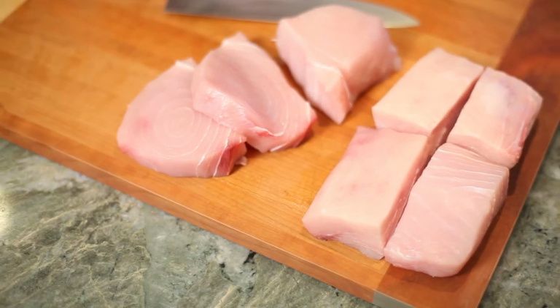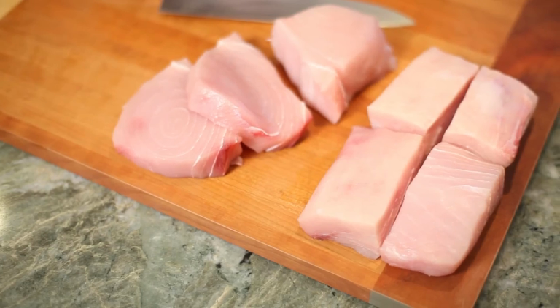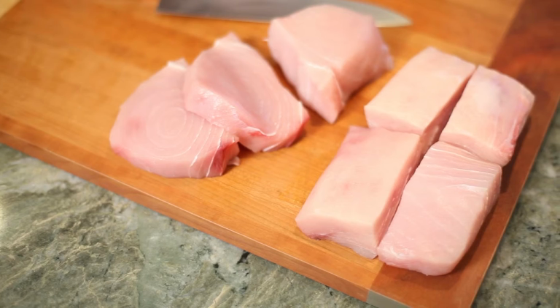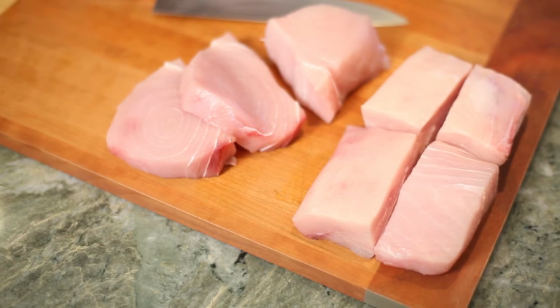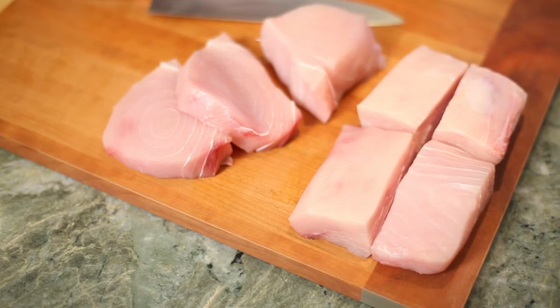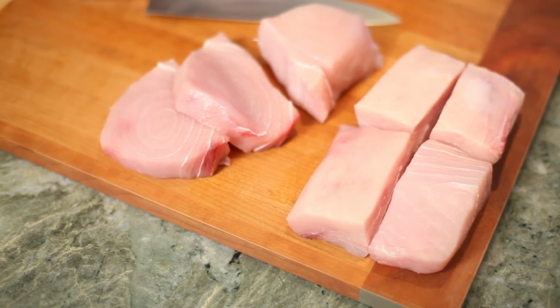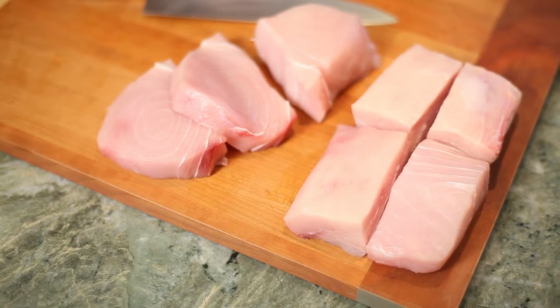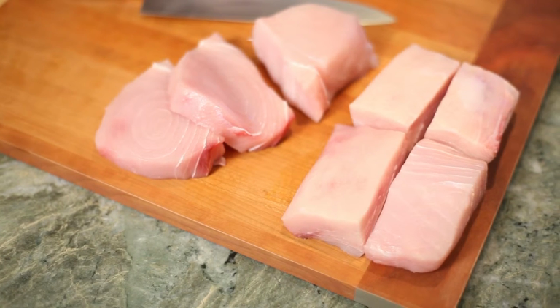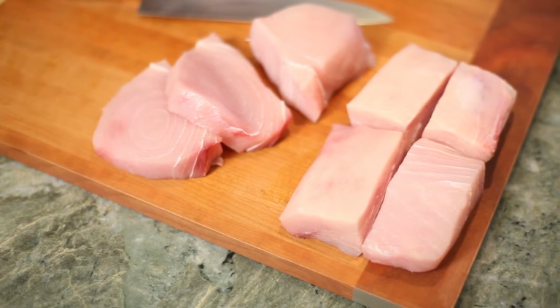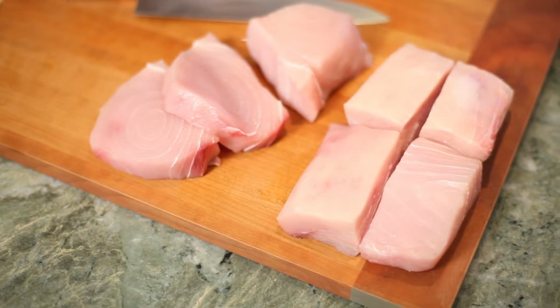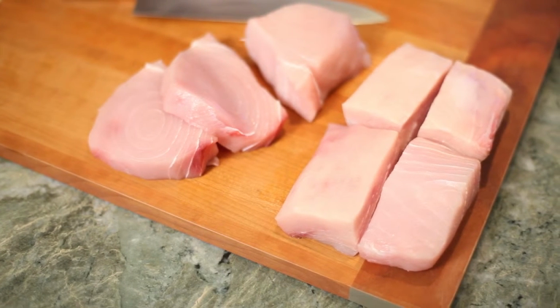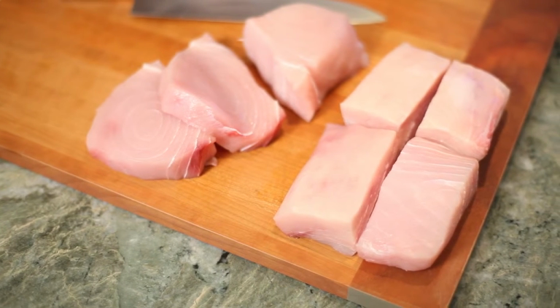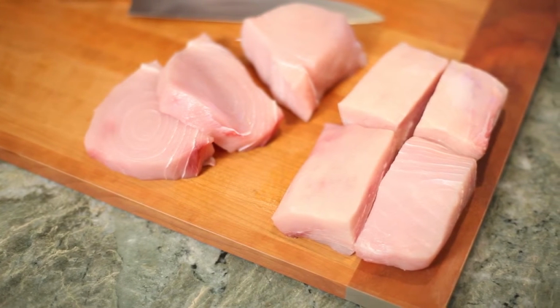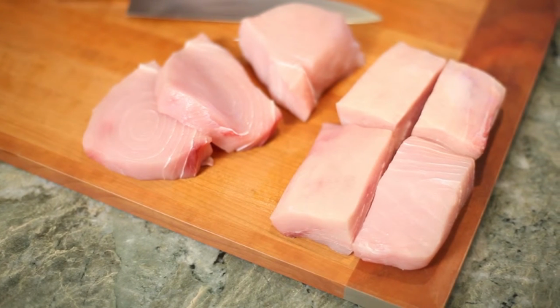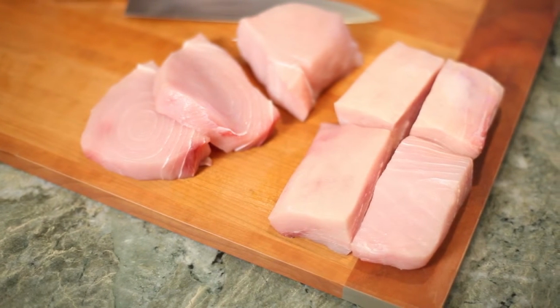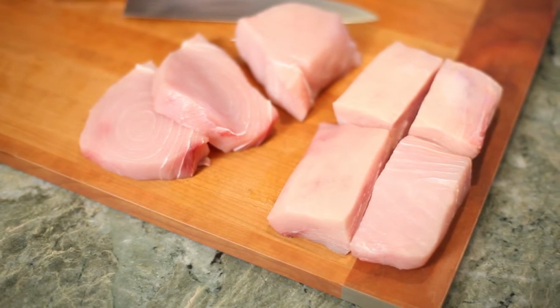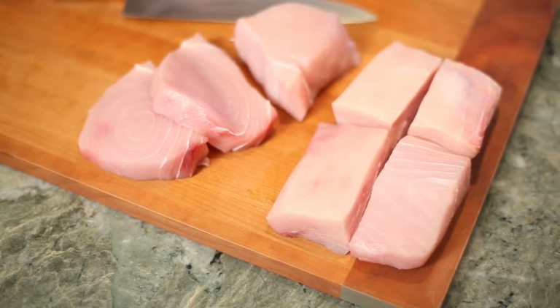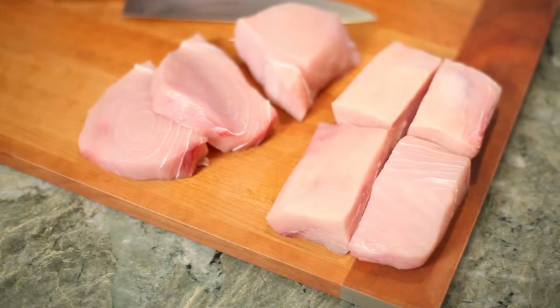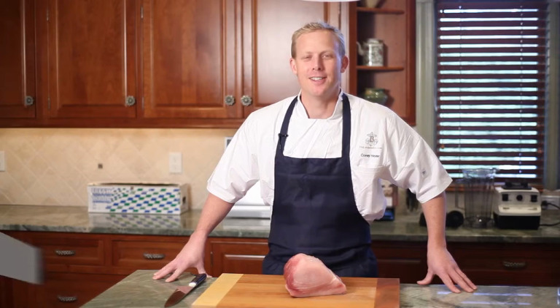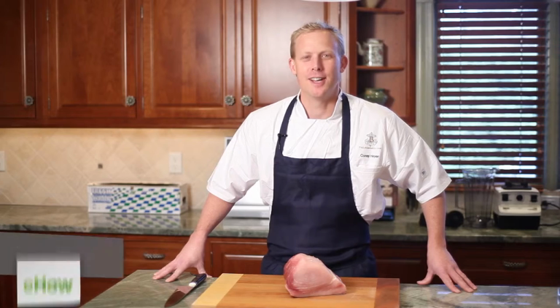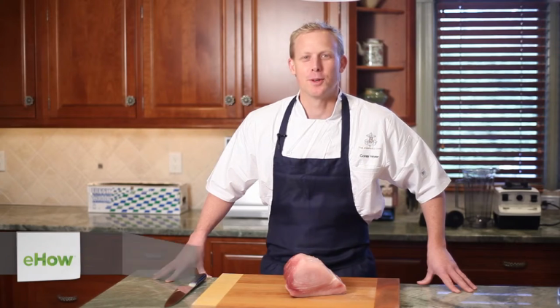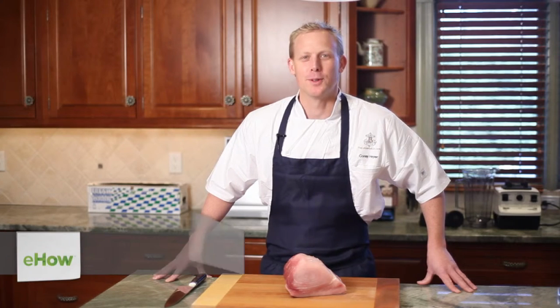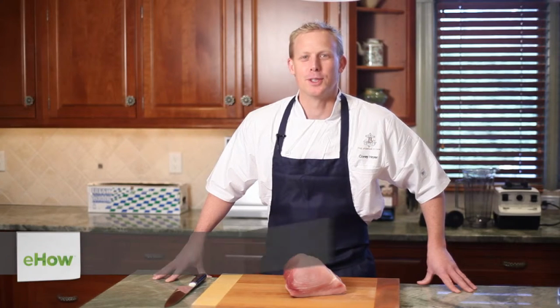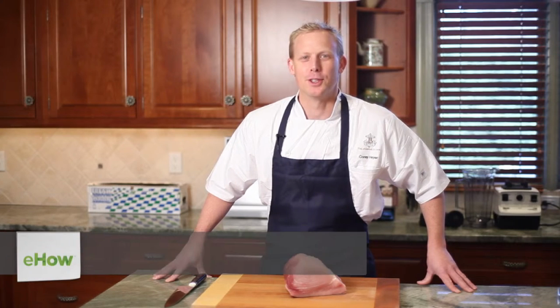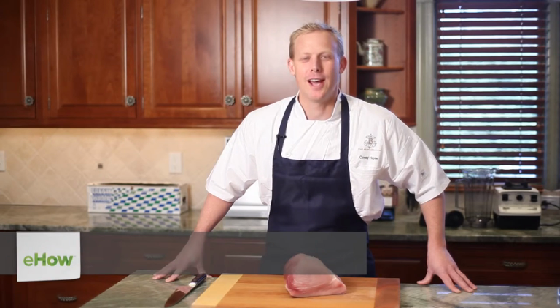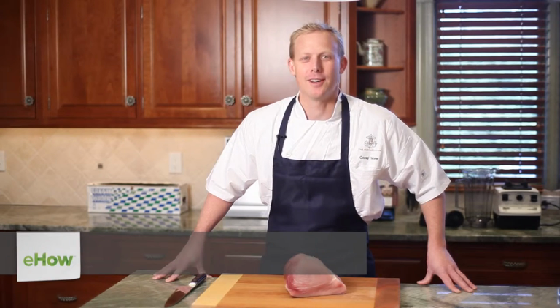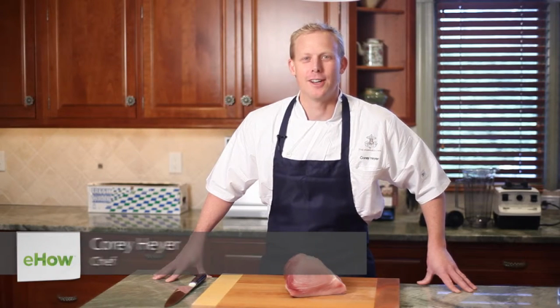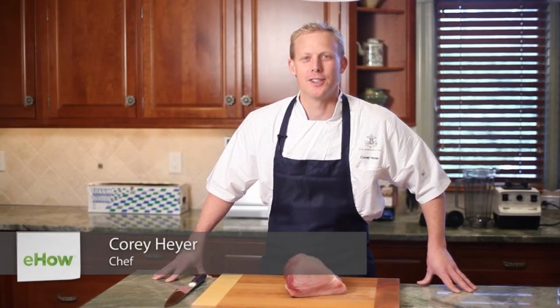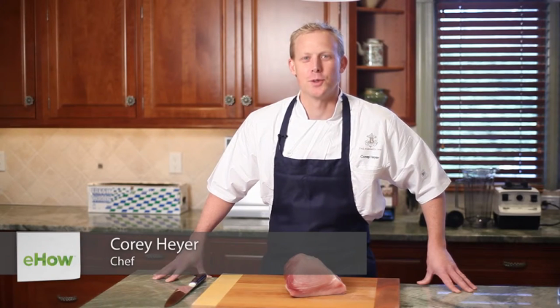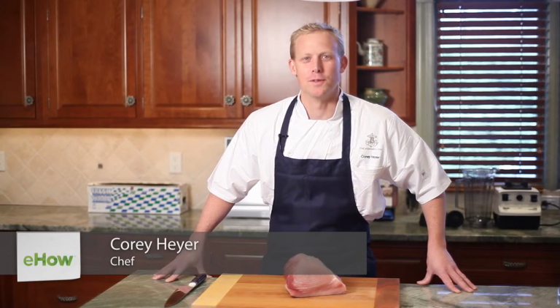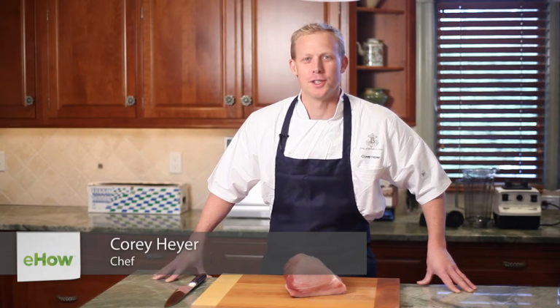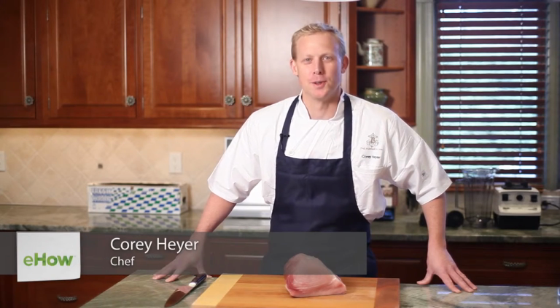Hello, my name is Corey Heyer. I'm the executive chef at the Bernards Inn and today we're going to learn how to cut a swordfish loin.